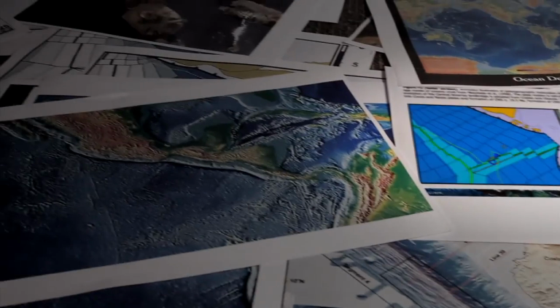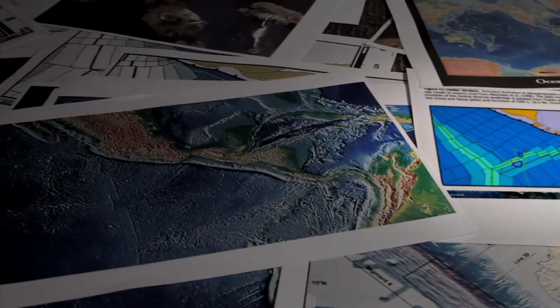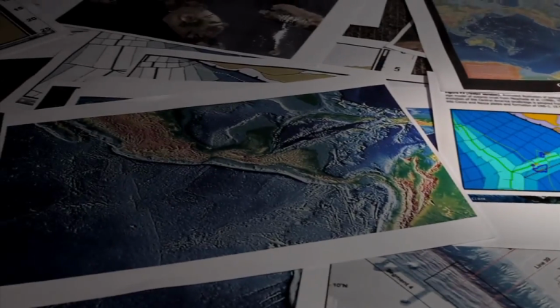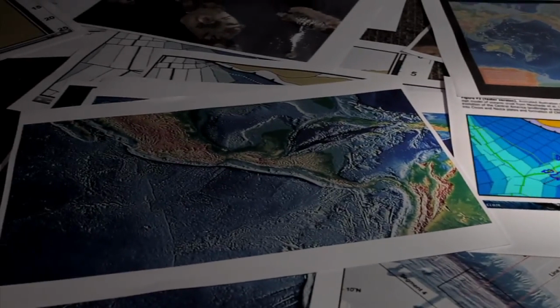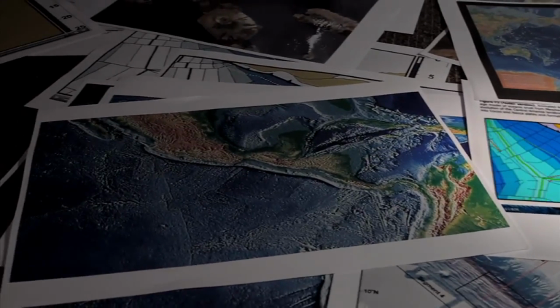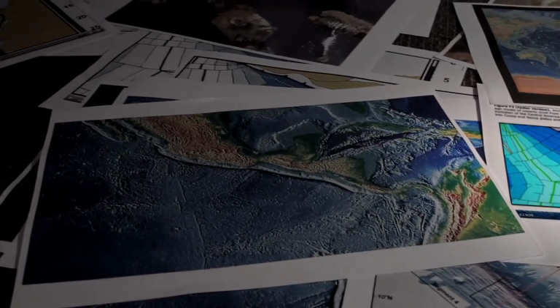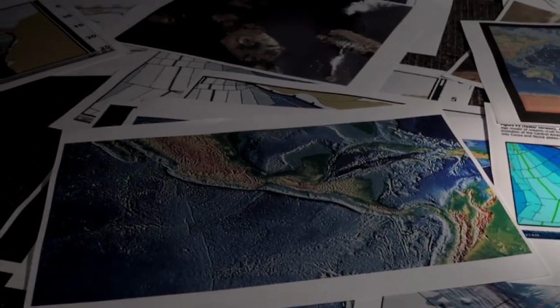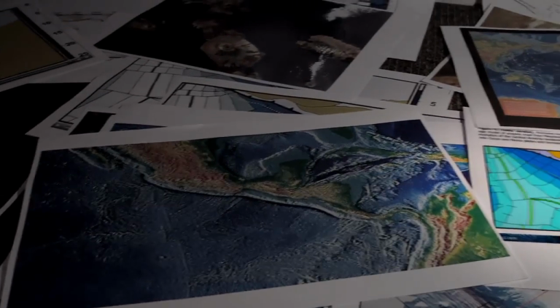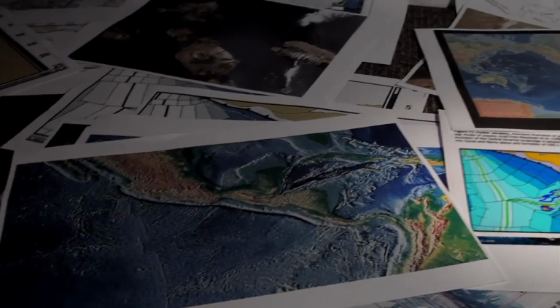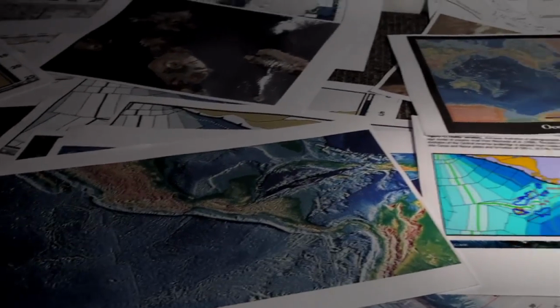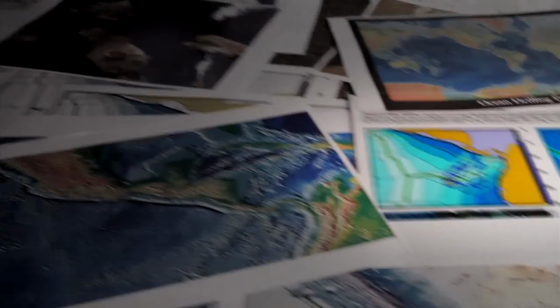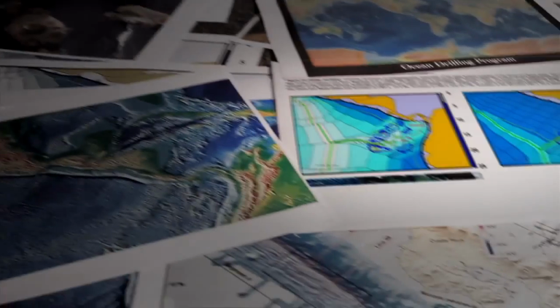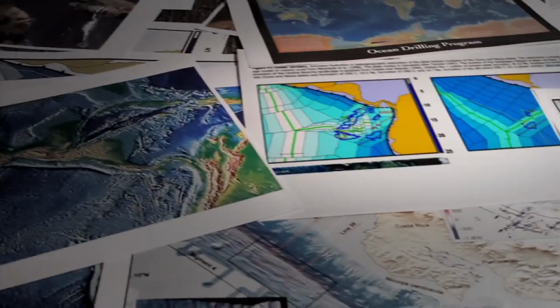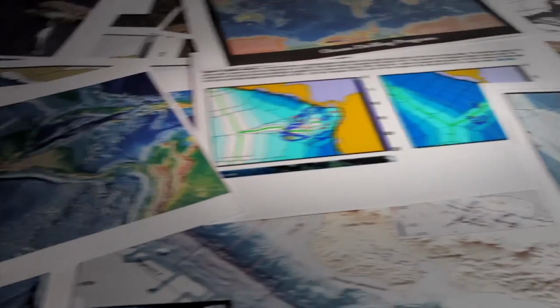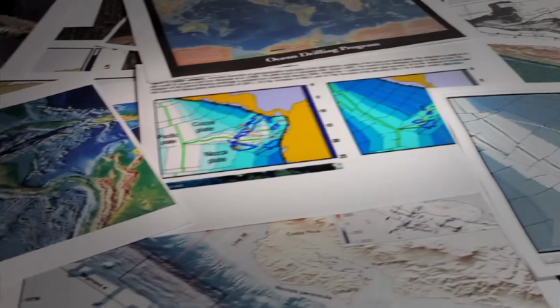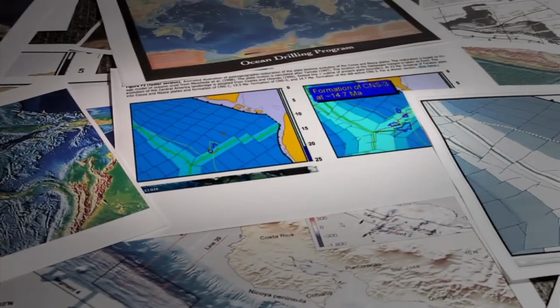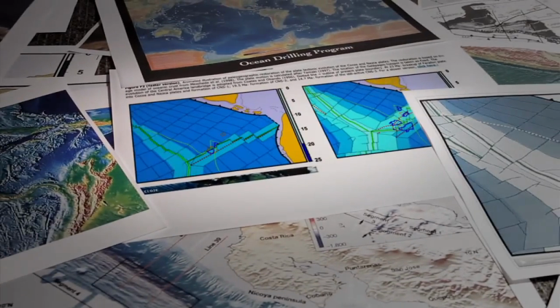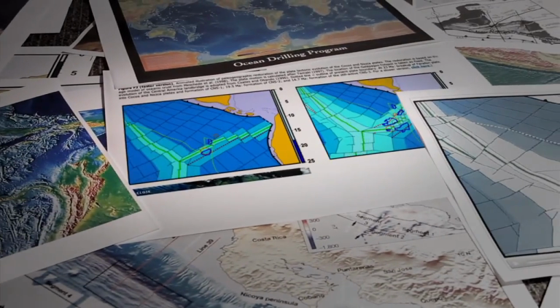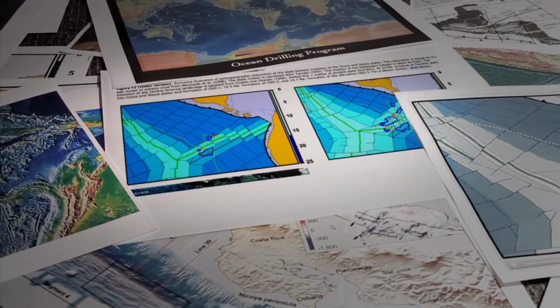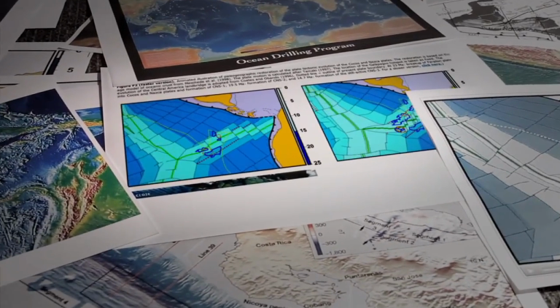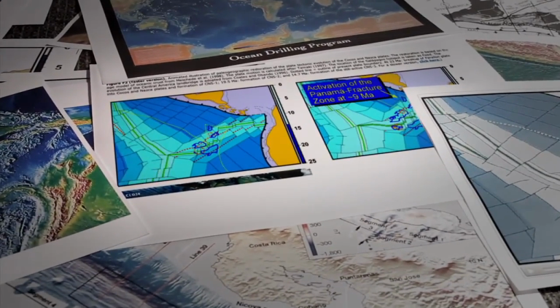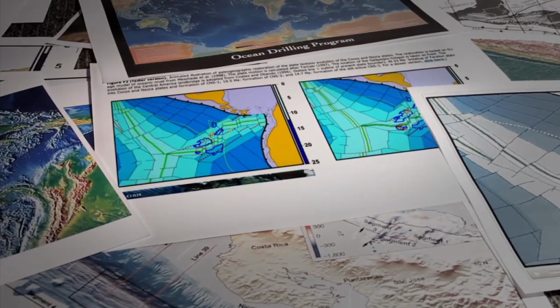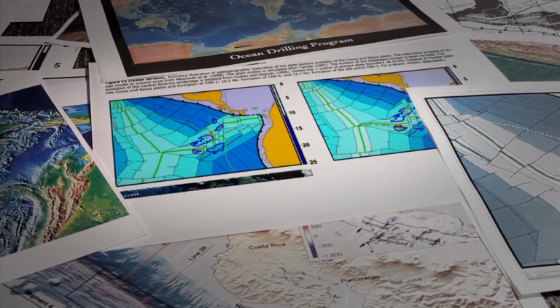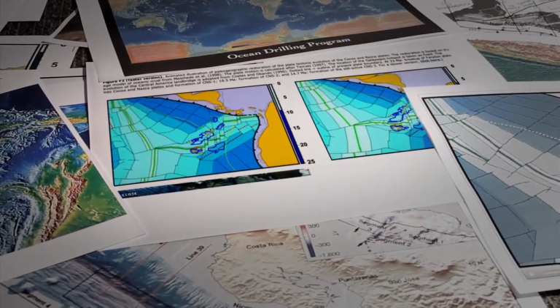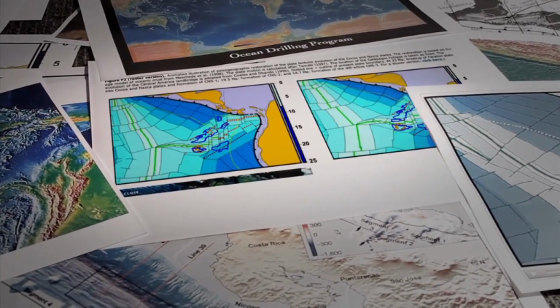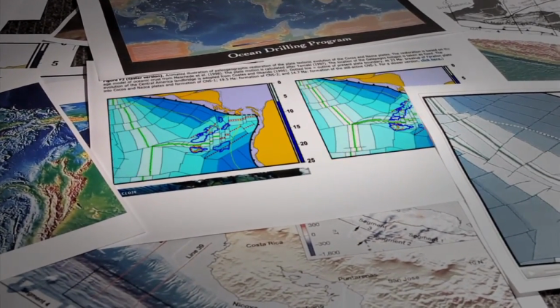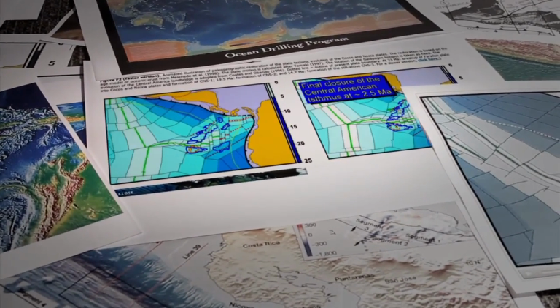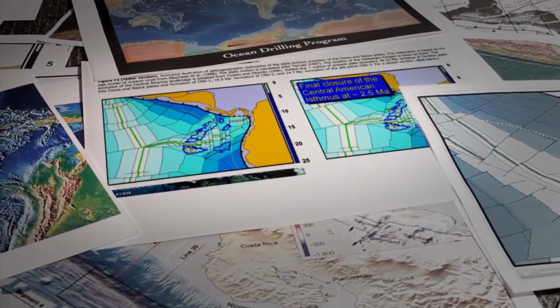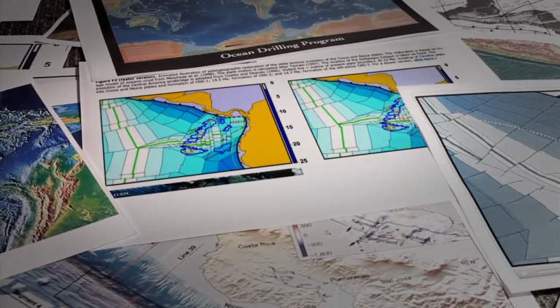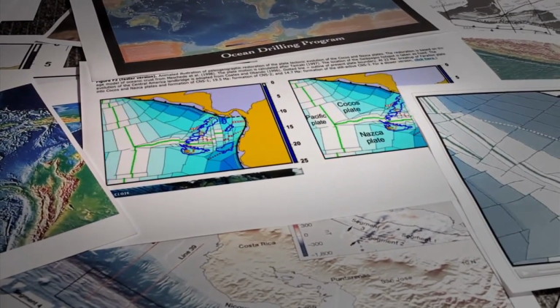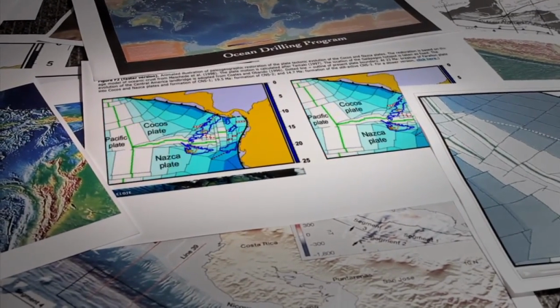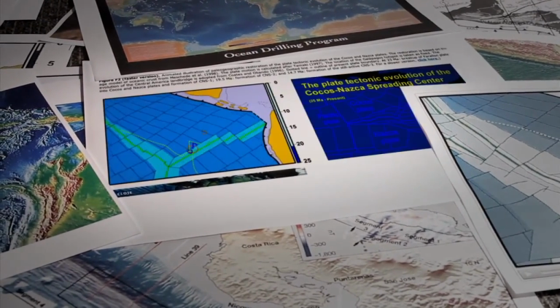The Kokosnazka spreading centre has not been stationary, but has jumped at least three times.